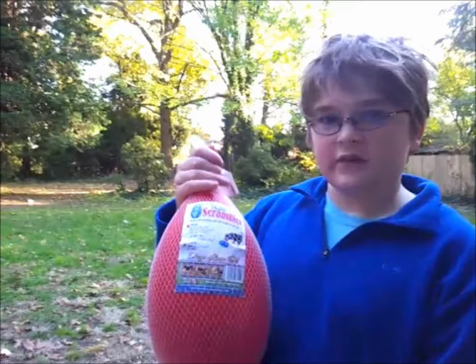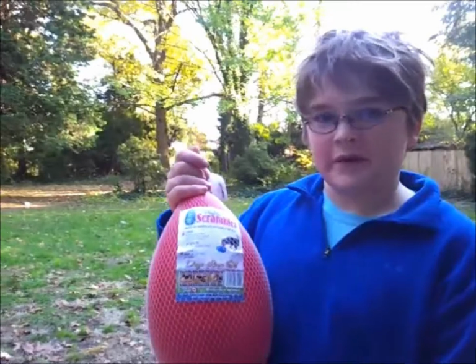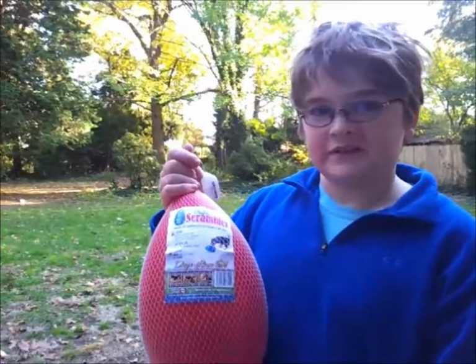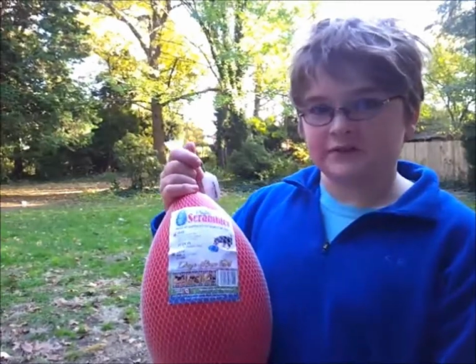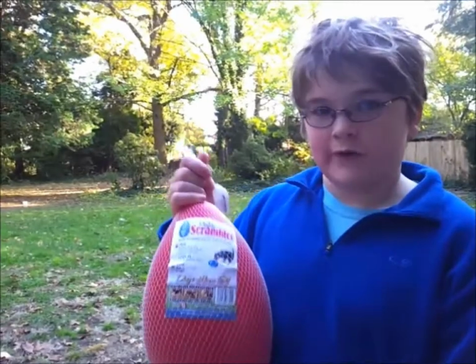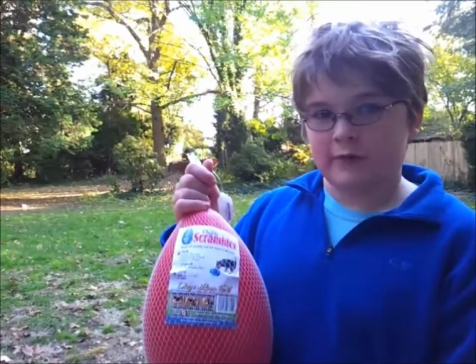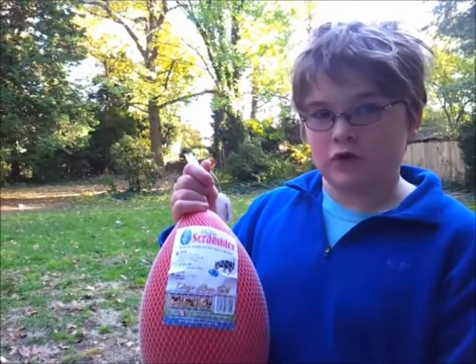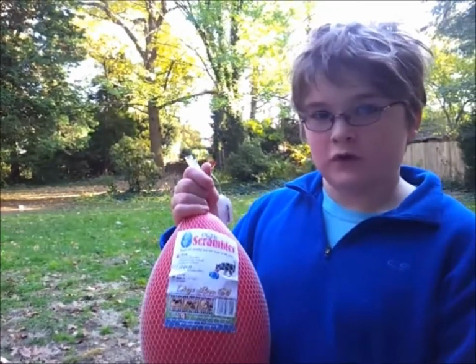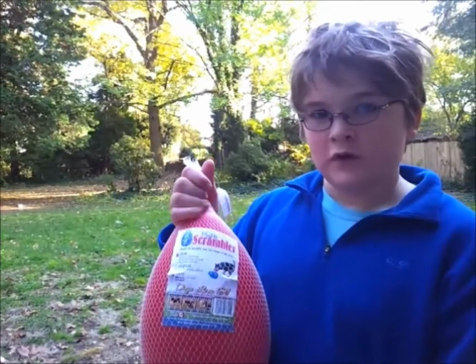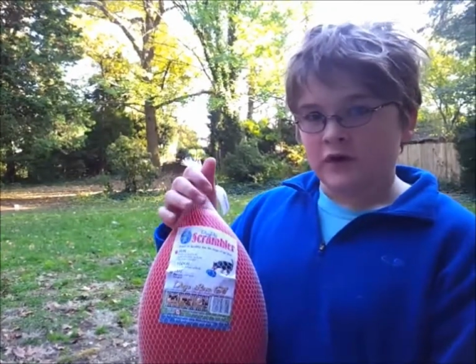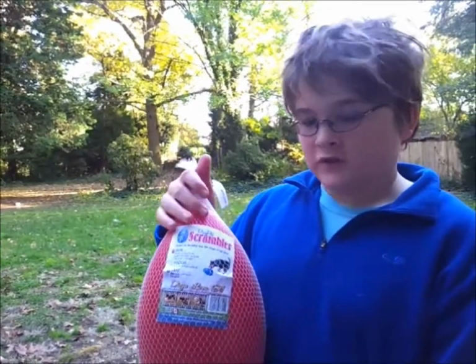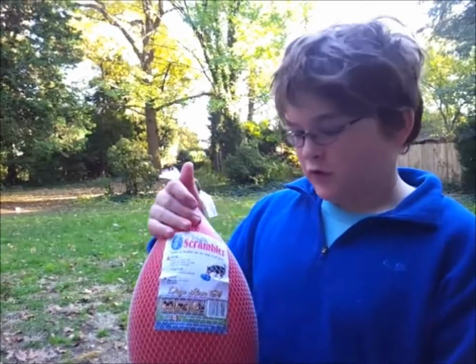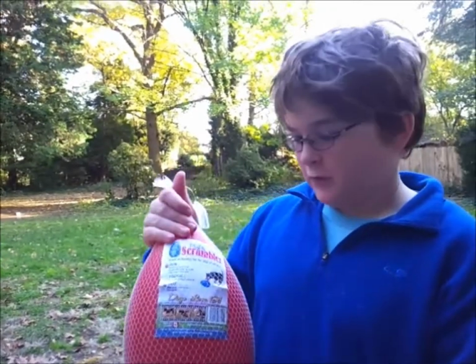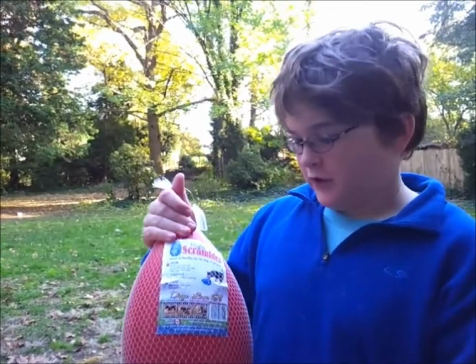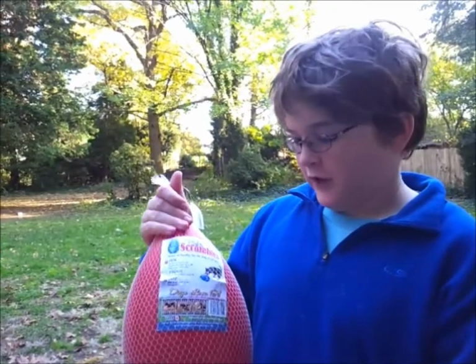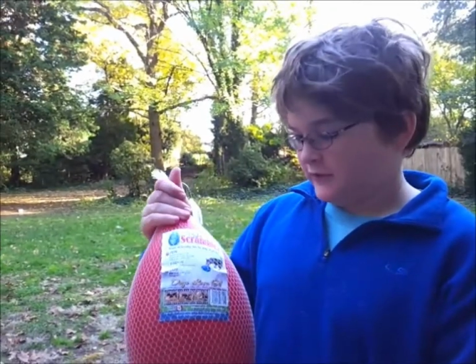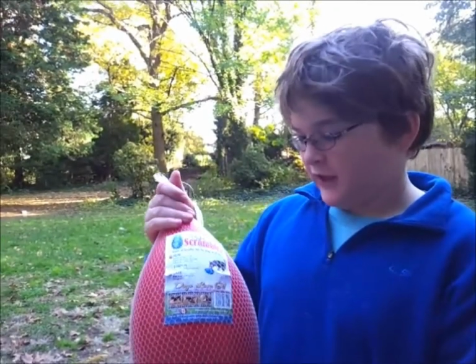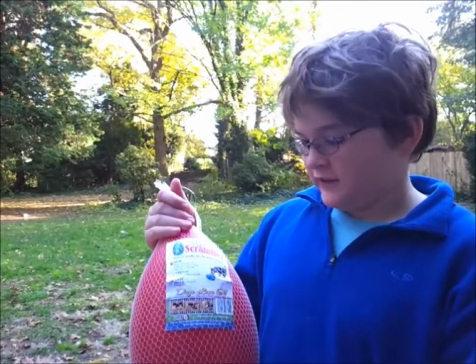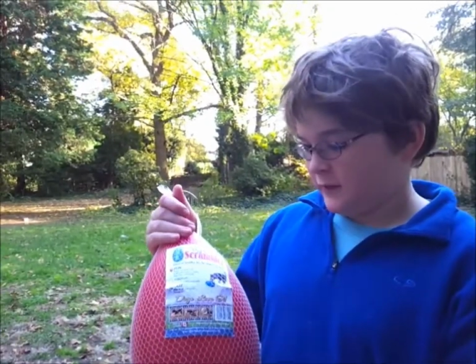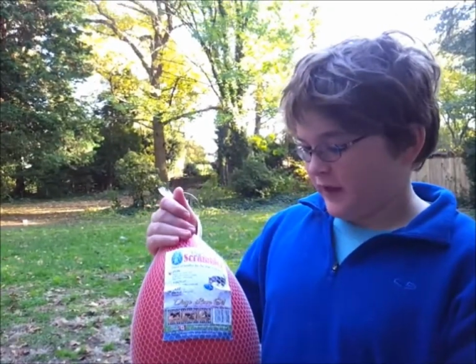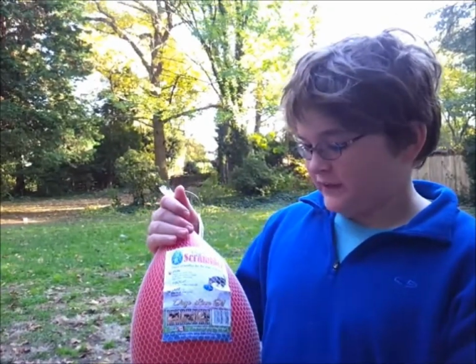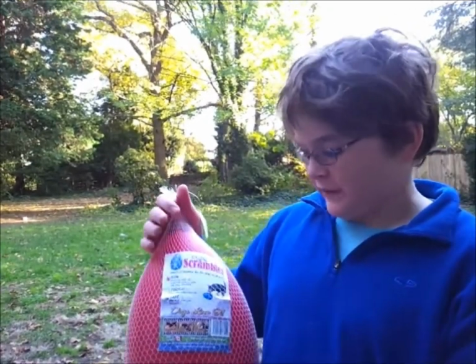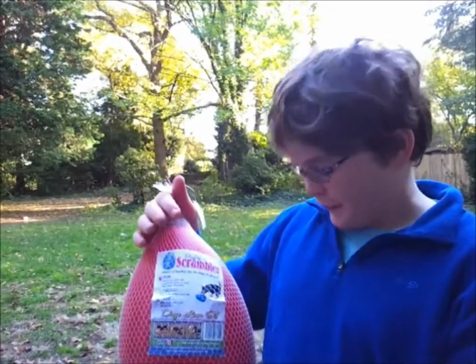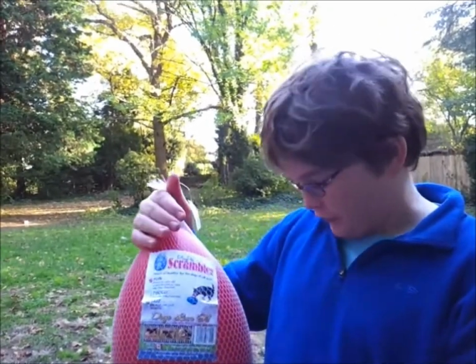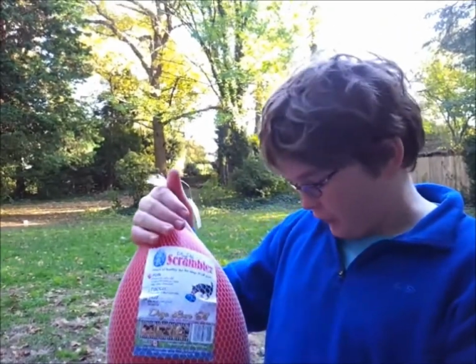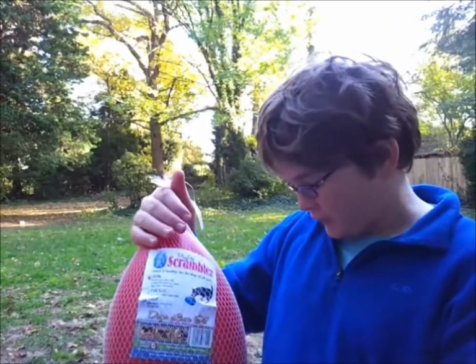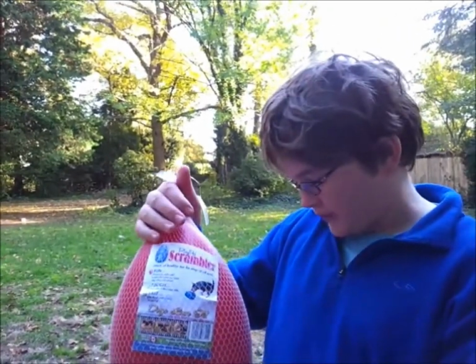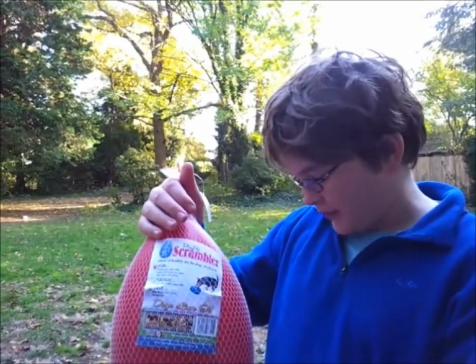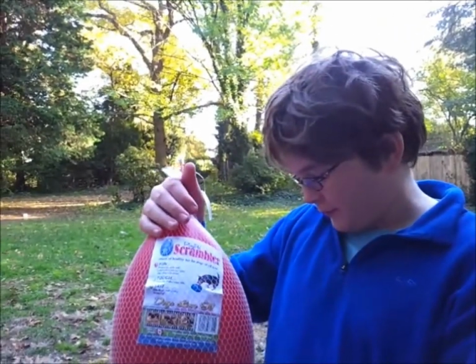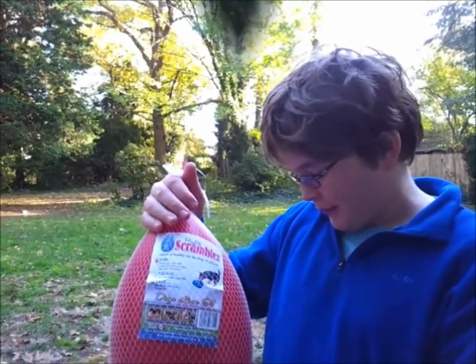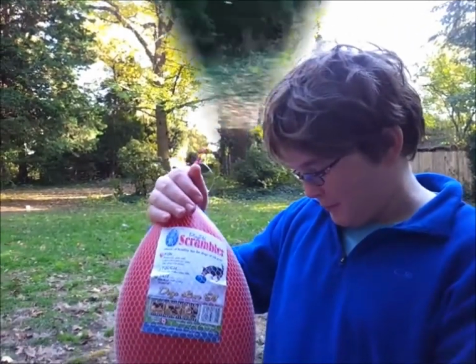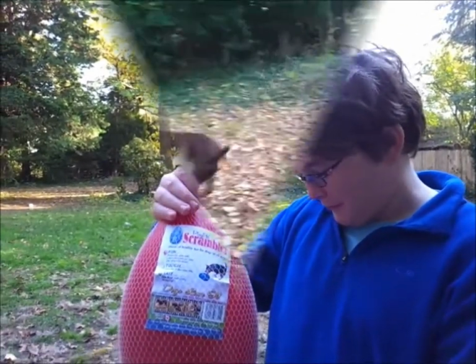It's a pet scrambler. It's supposed to be non-toxic plastic and your dogs can't topple it.